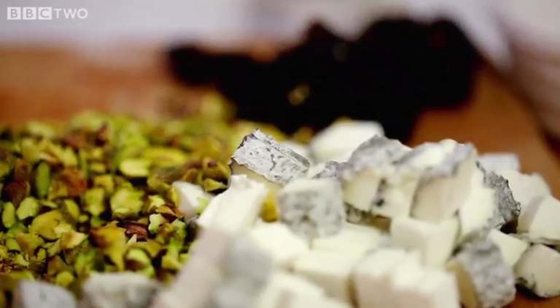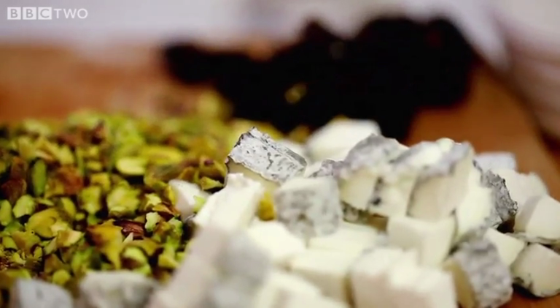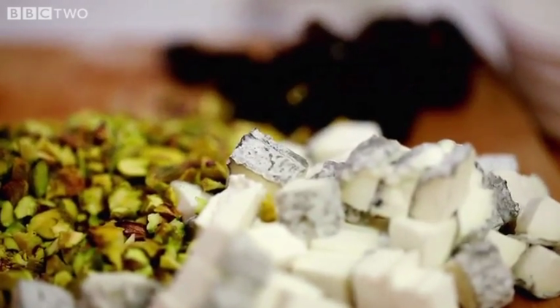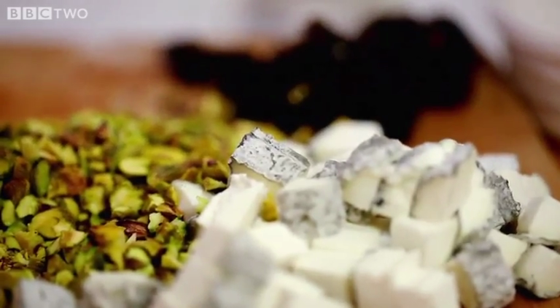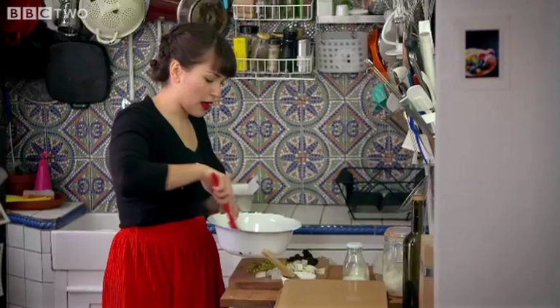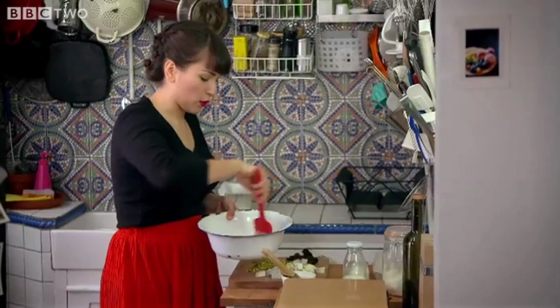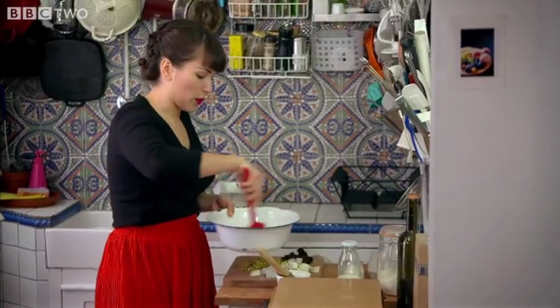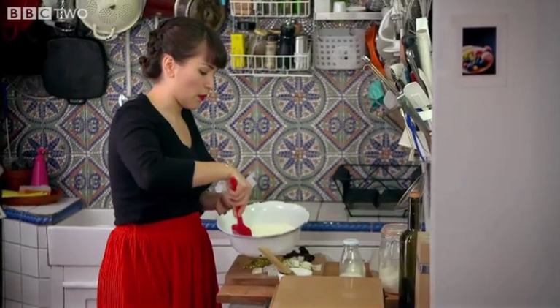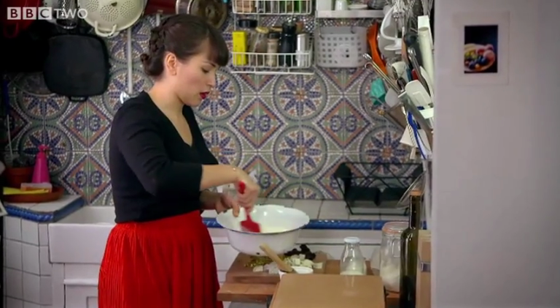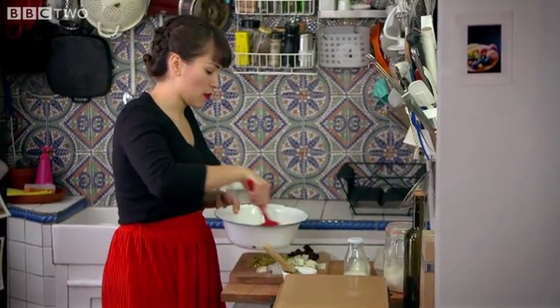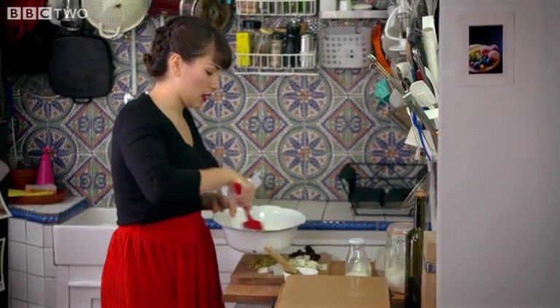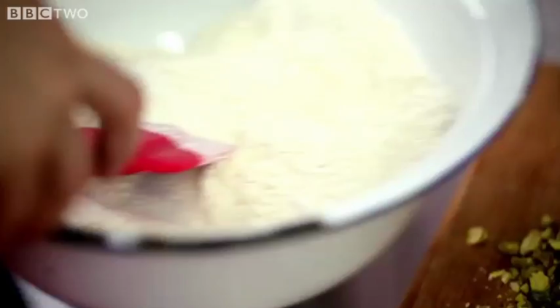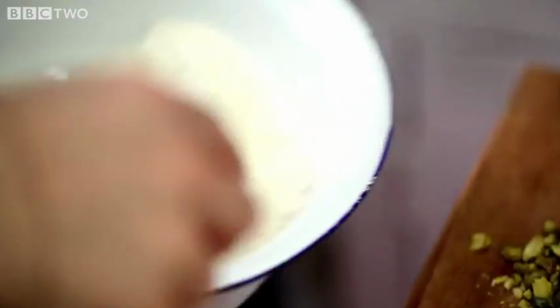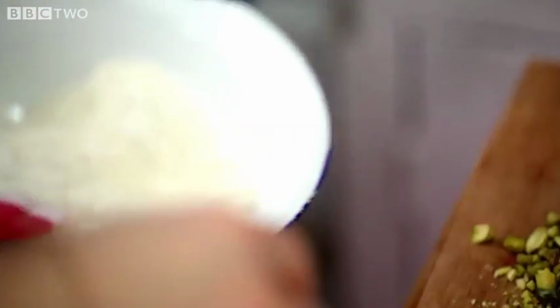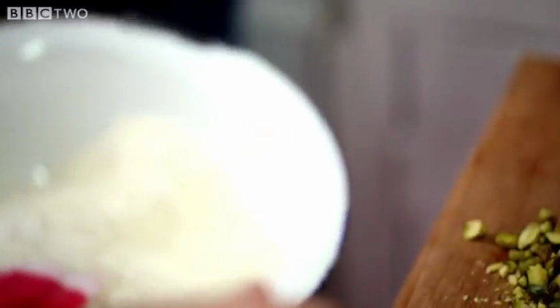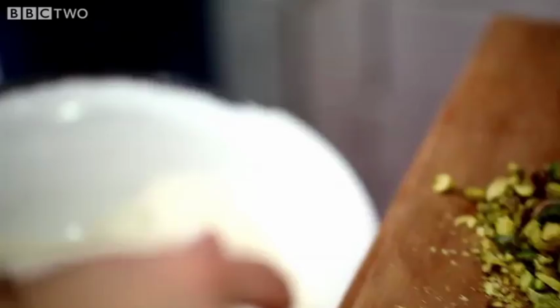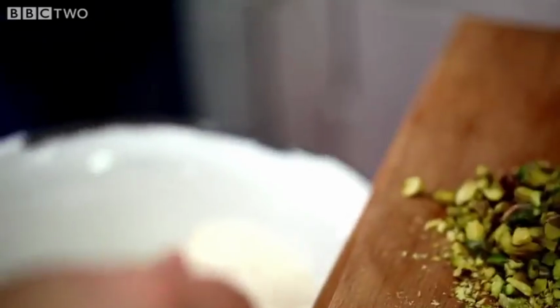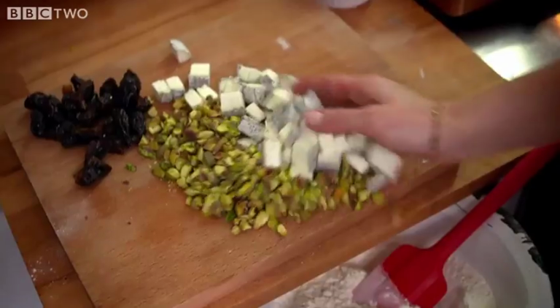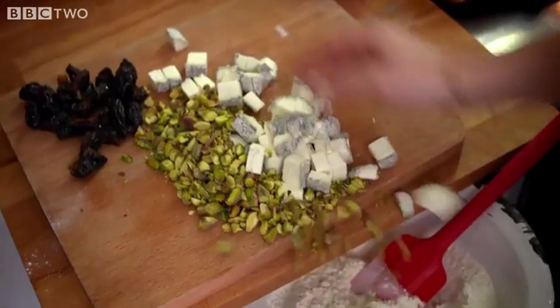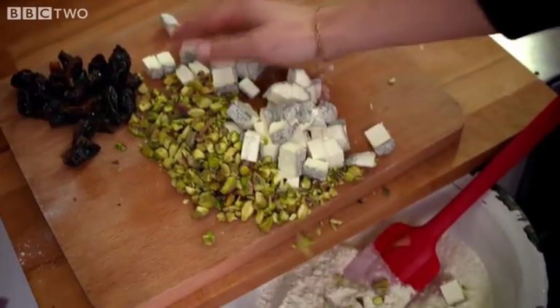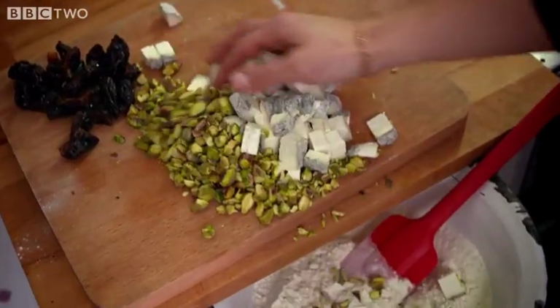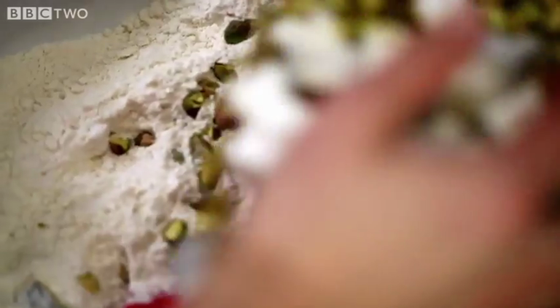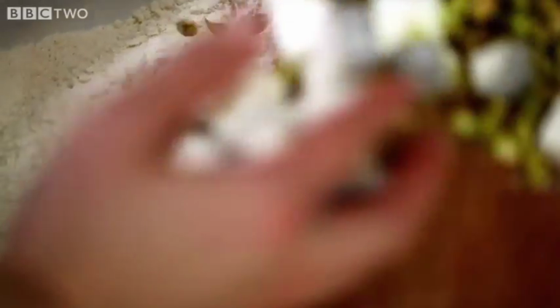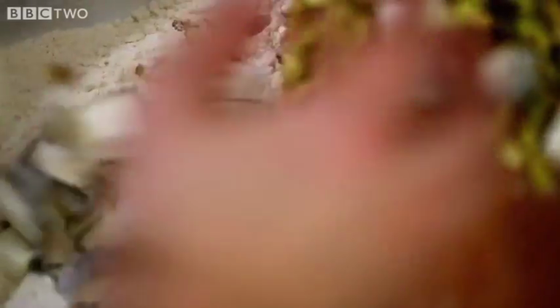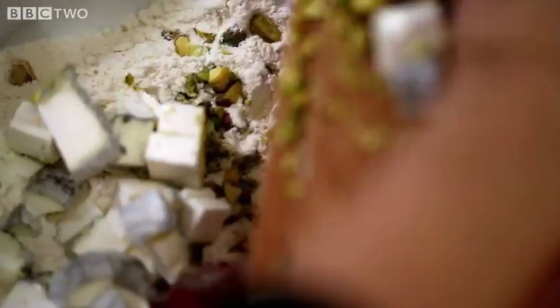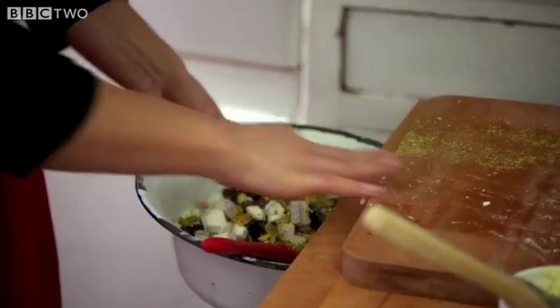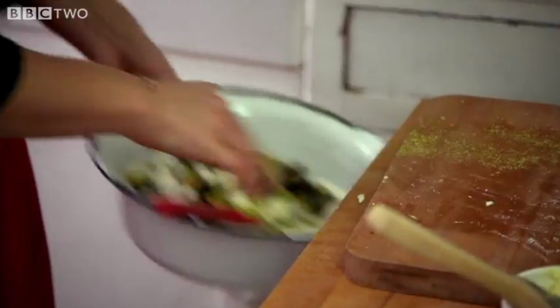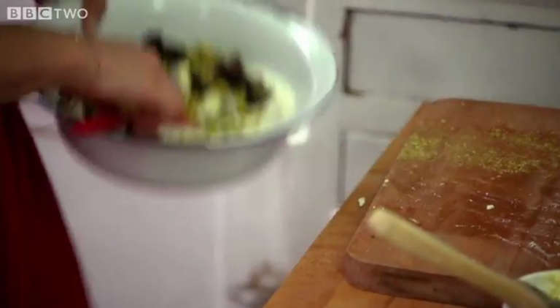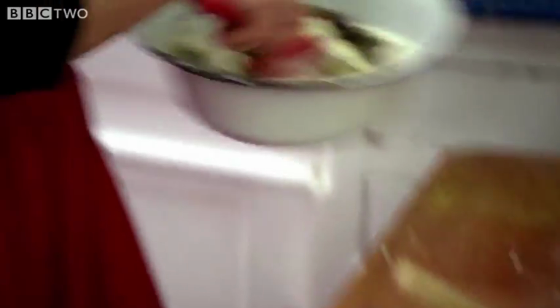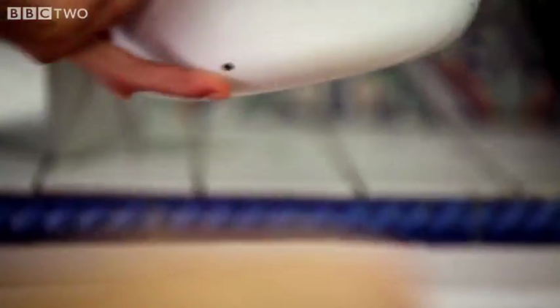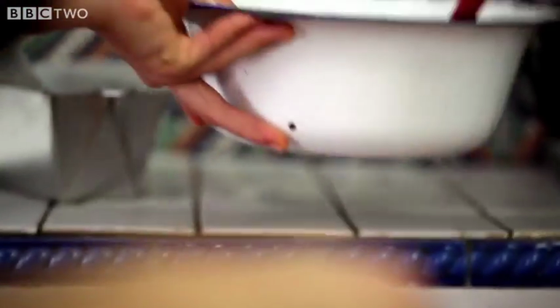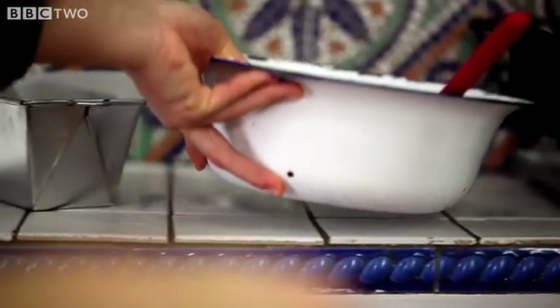Just add the flour with the baking powder and mix. Now add your cheese, nuts and prunes, and then you can get on with your batter.